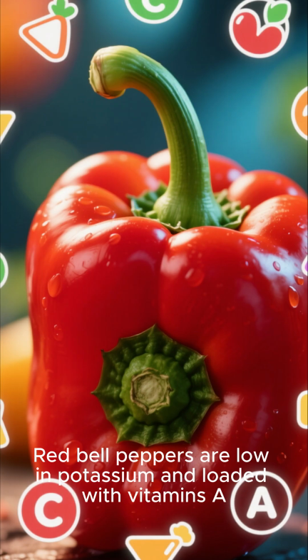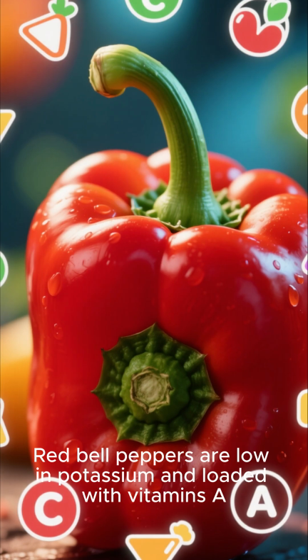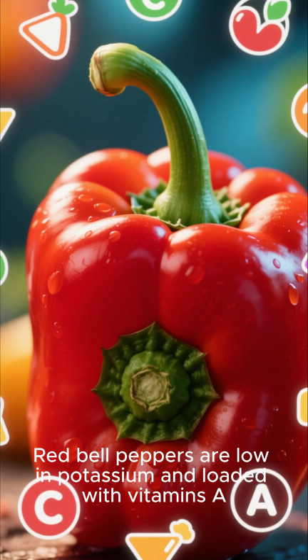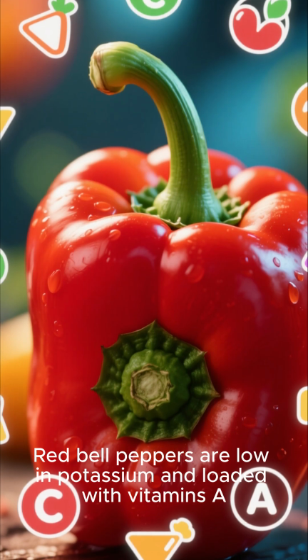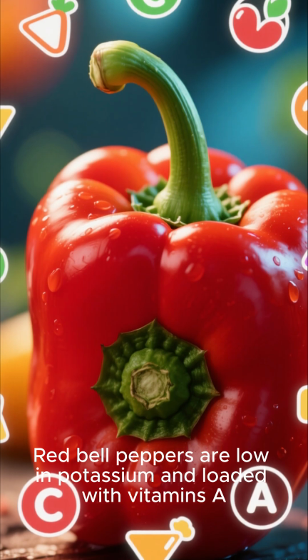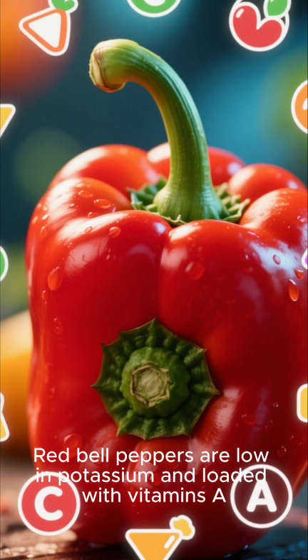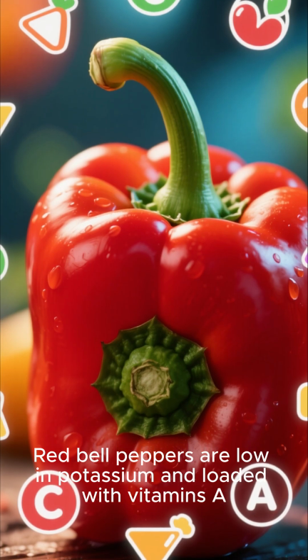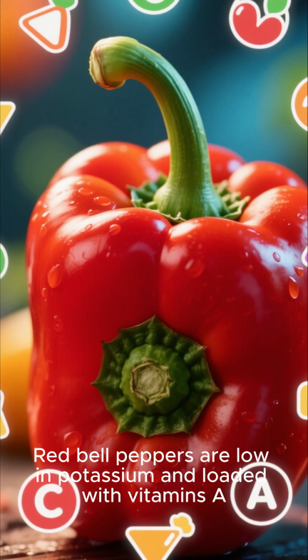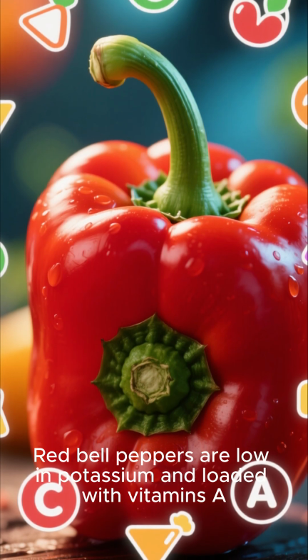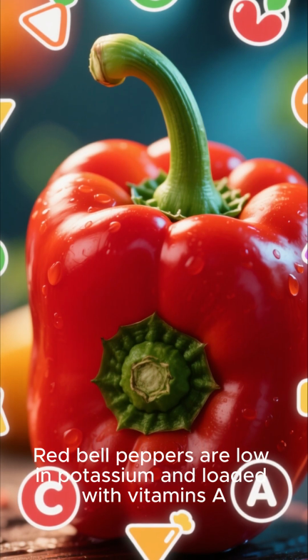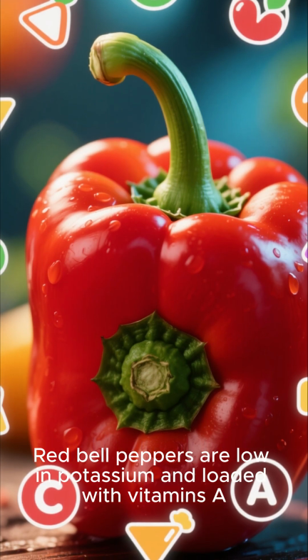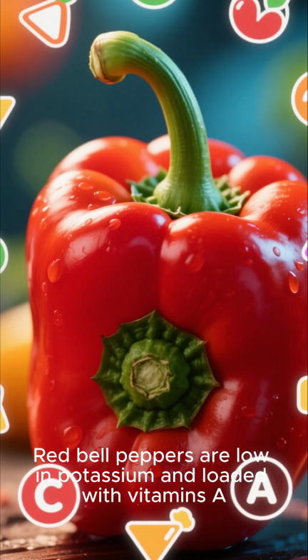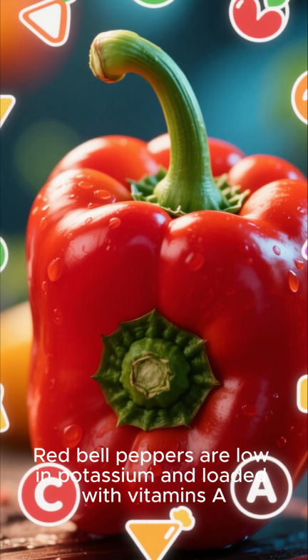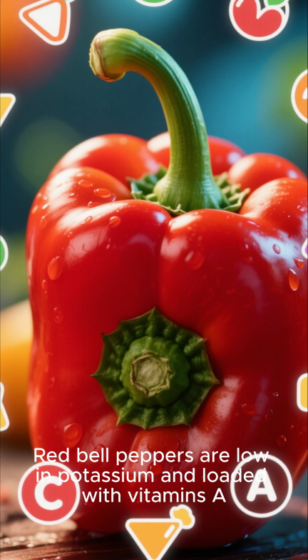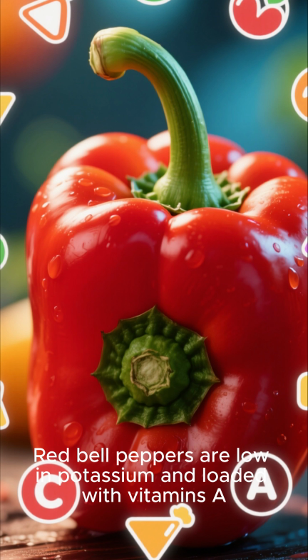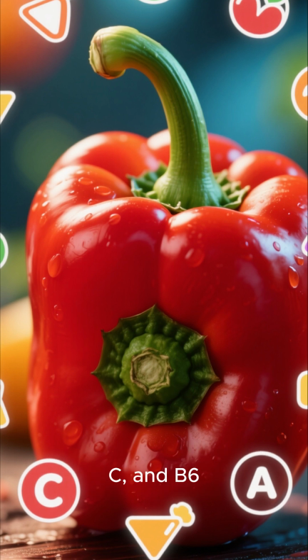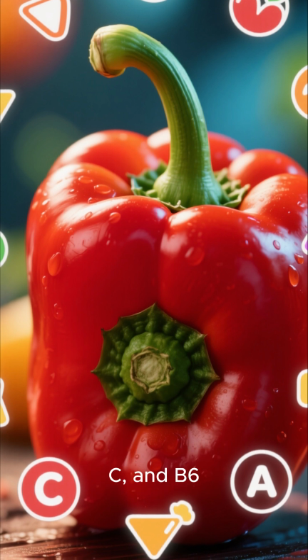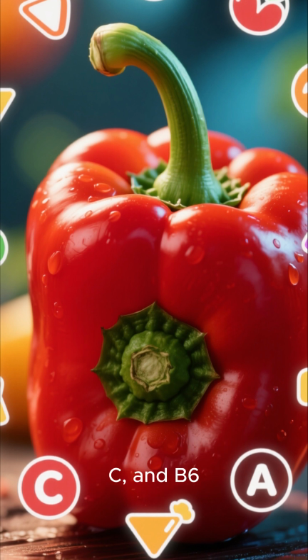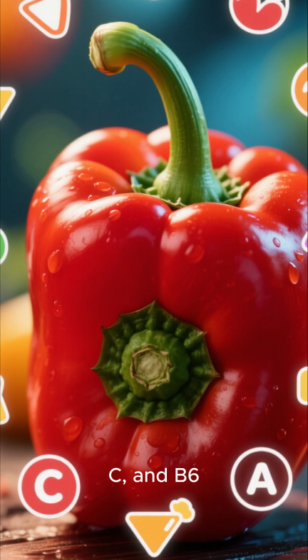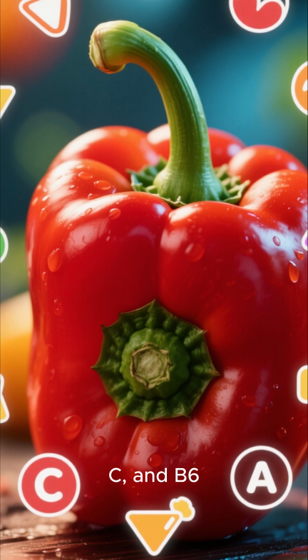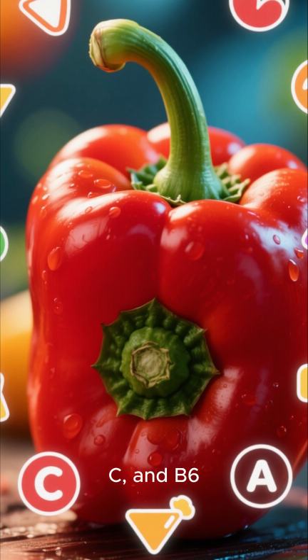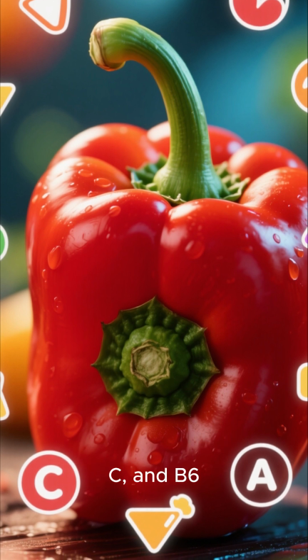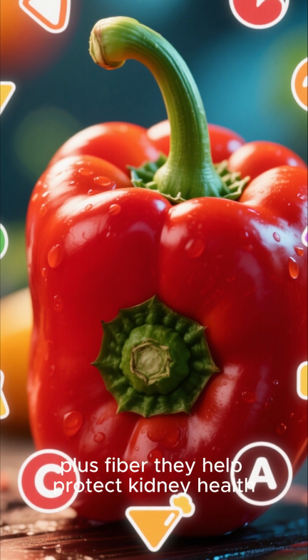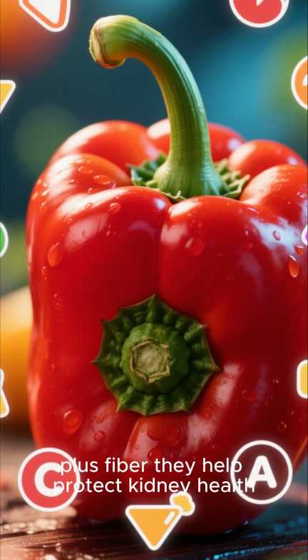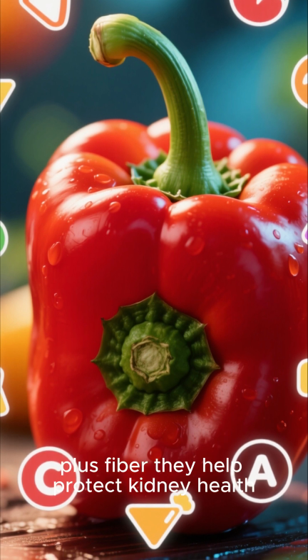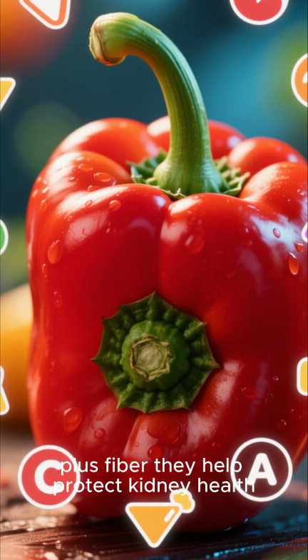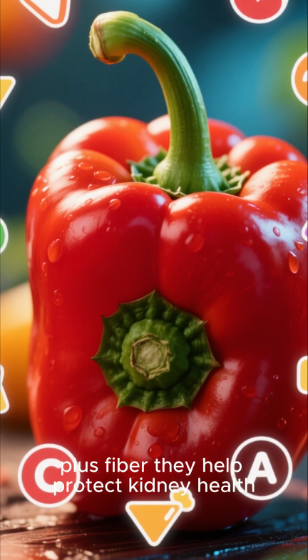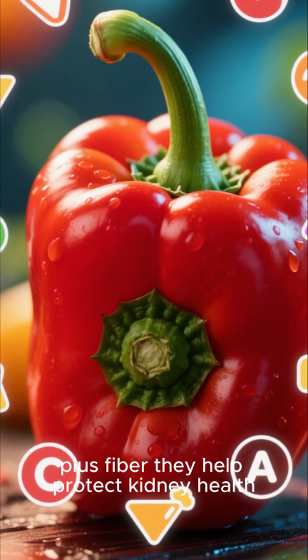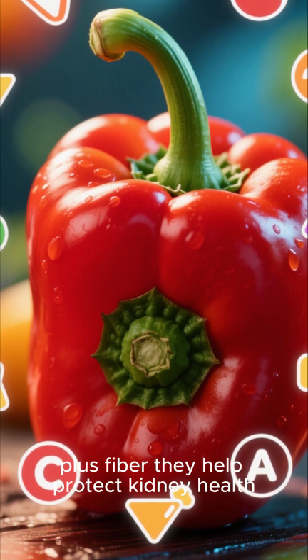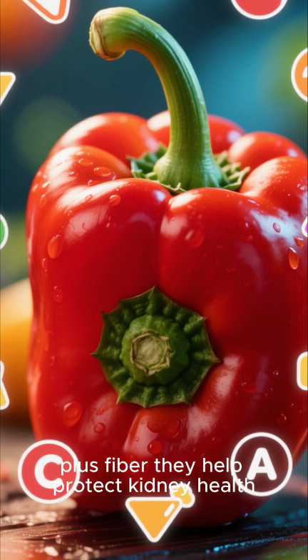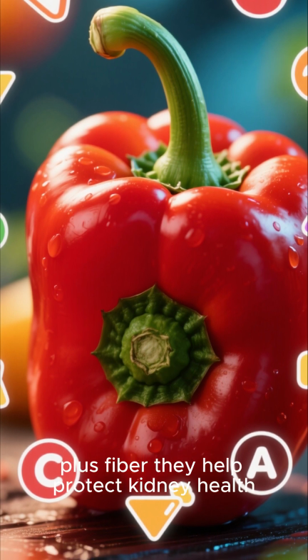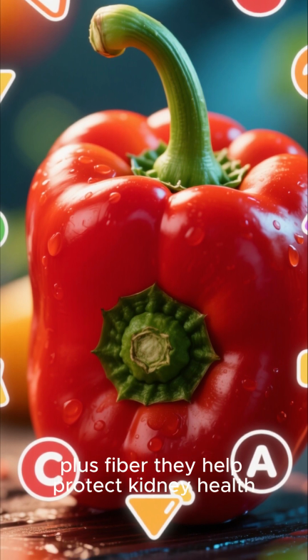Red bell peppers are low in potassium and loaded with vitamins C and B6, plus fiber. They help protect kidney health.